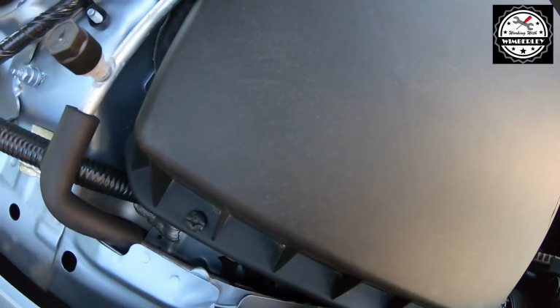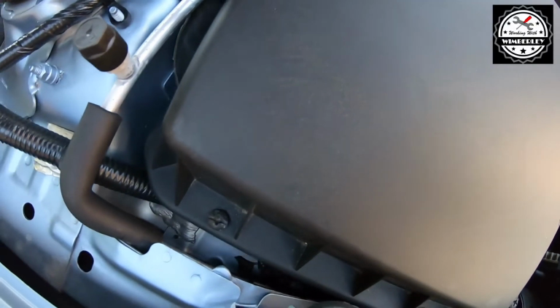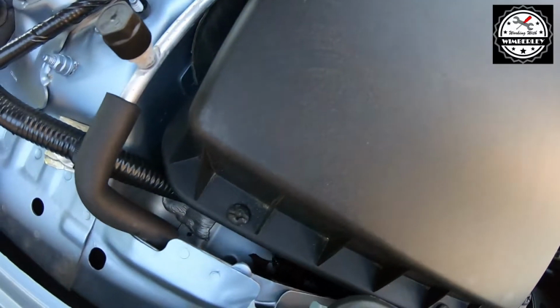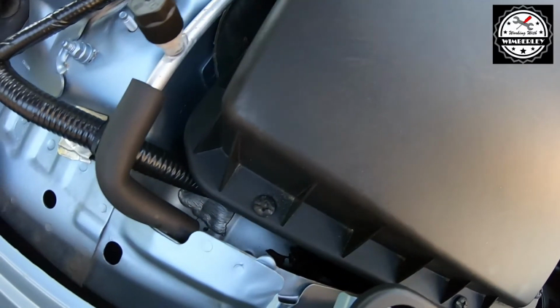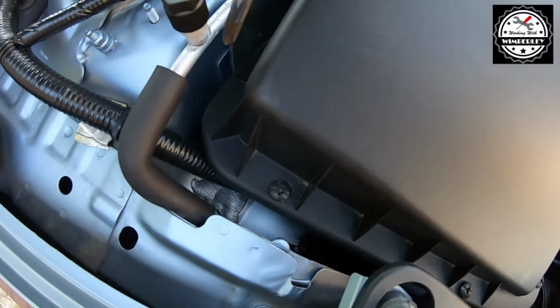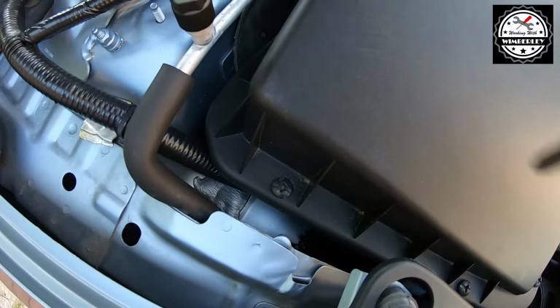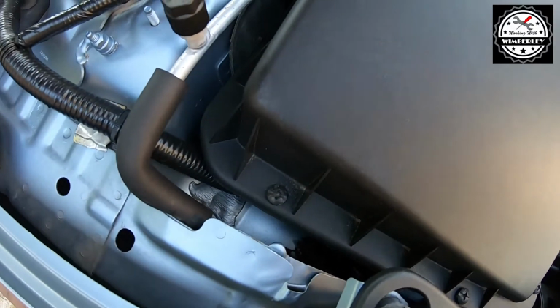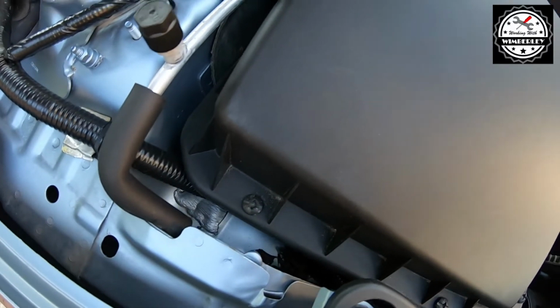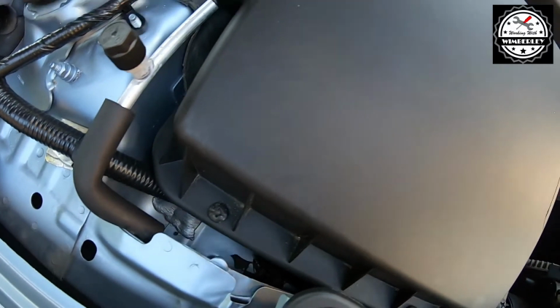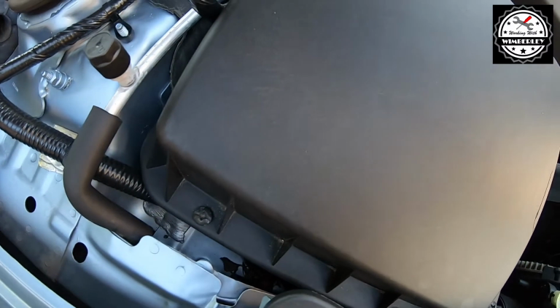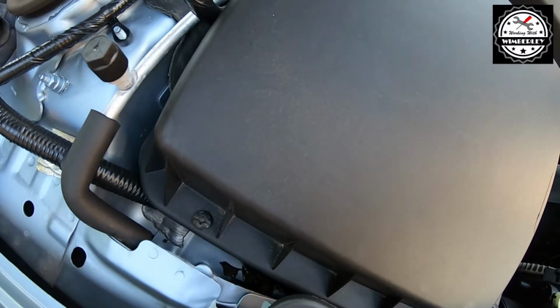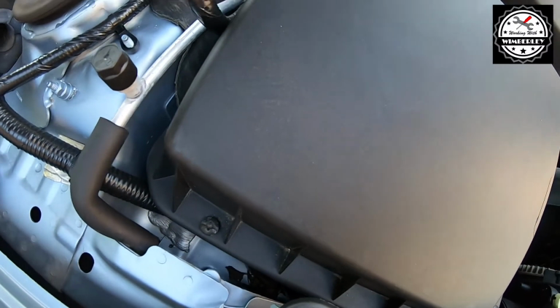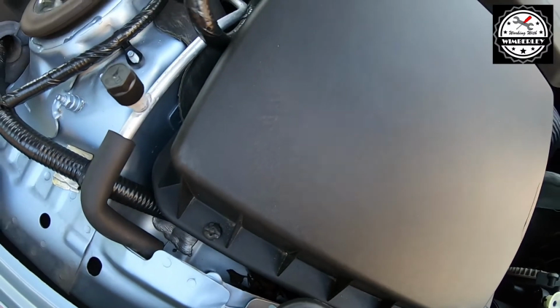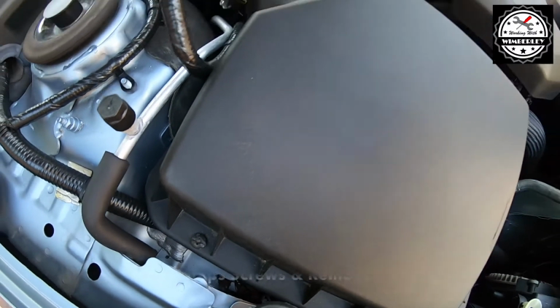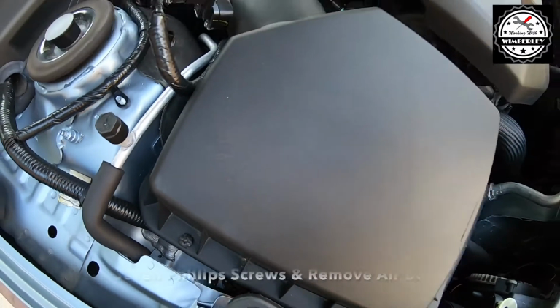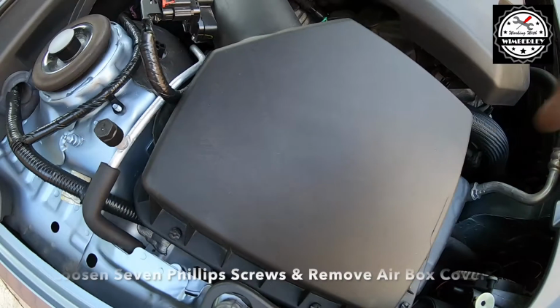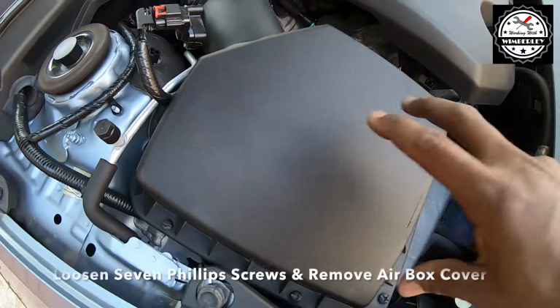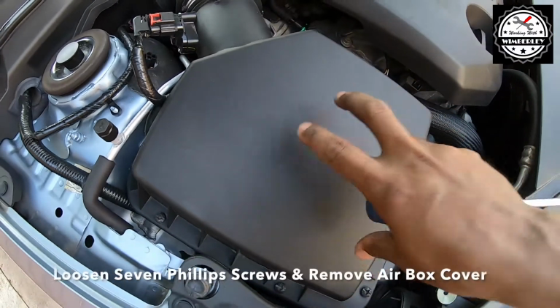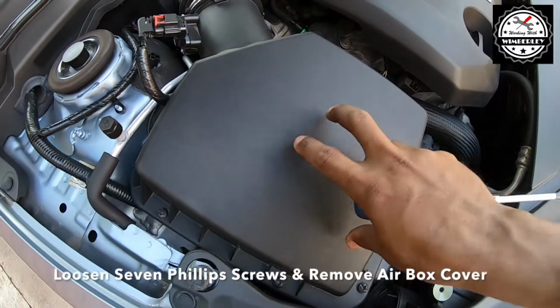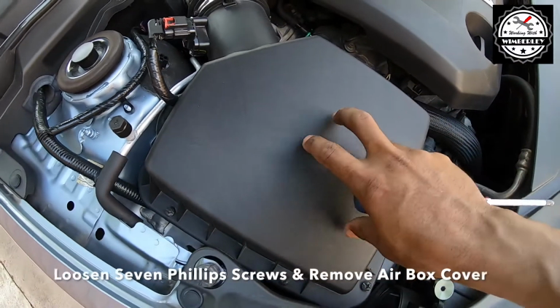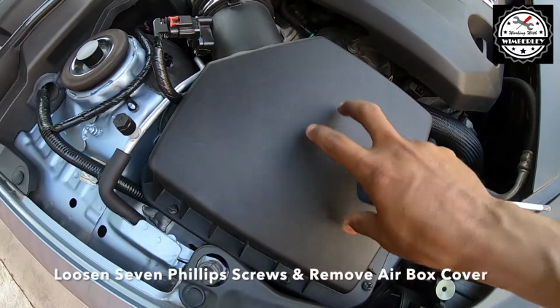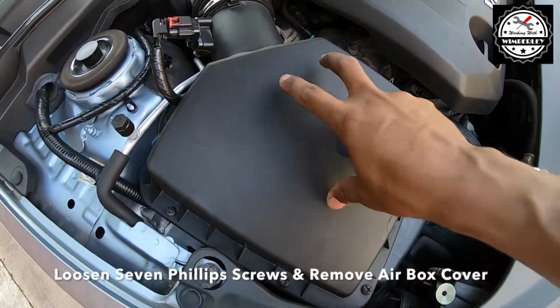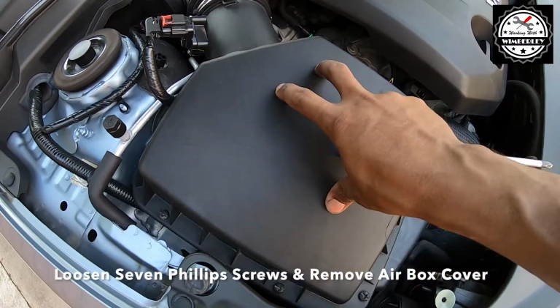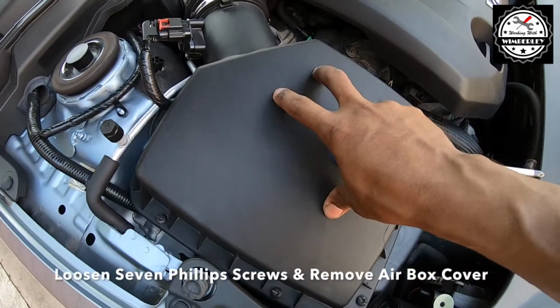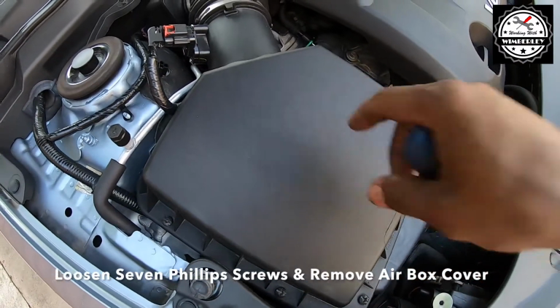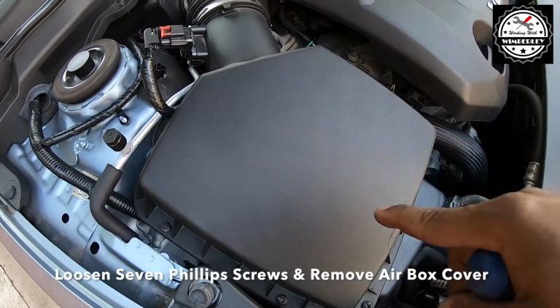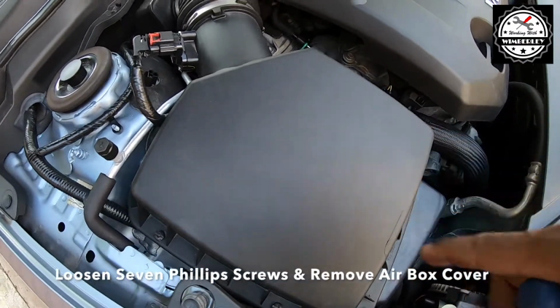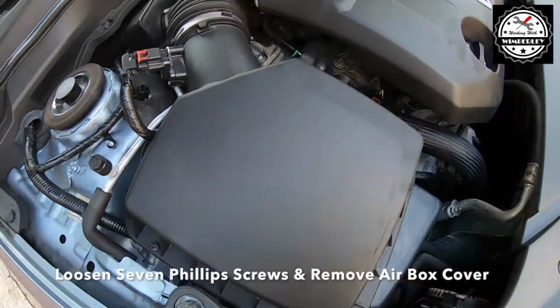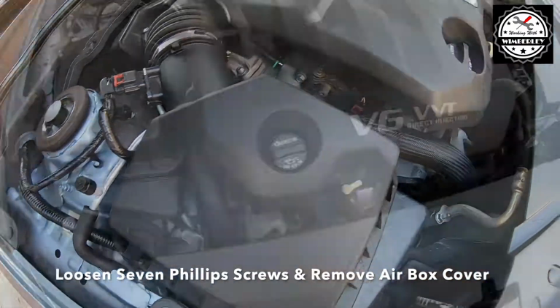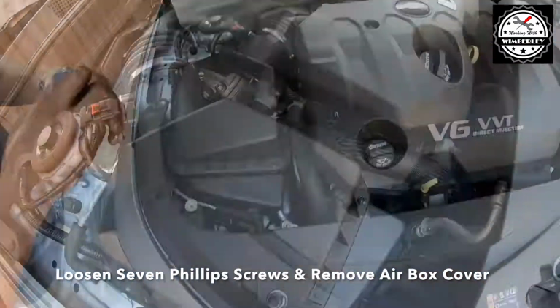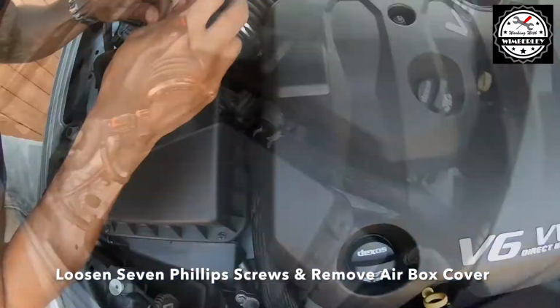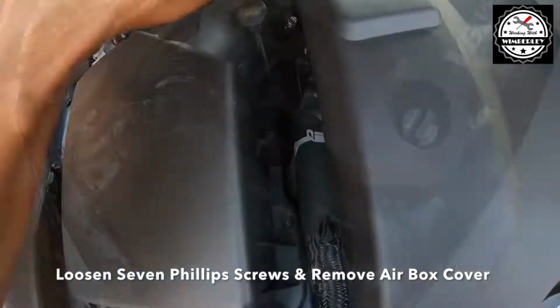To access the air filter you need to remove the air box cover. To do that you need to loosen seven Phillips head screws.